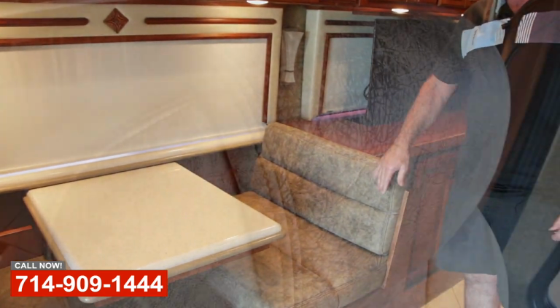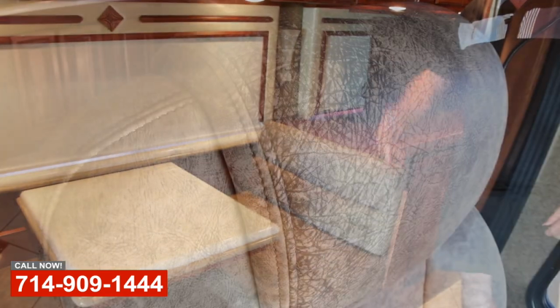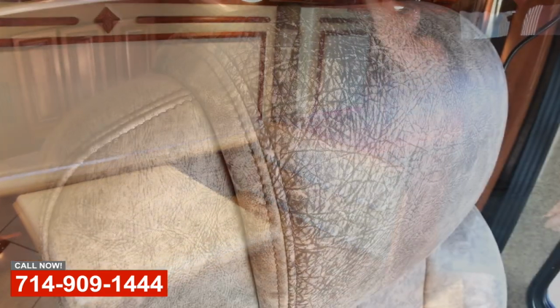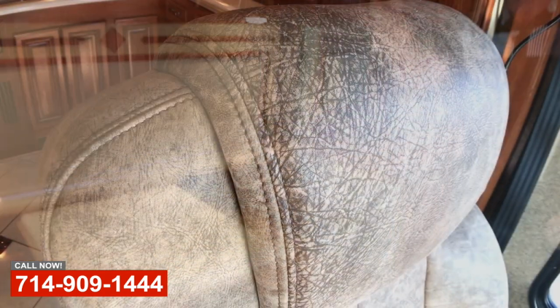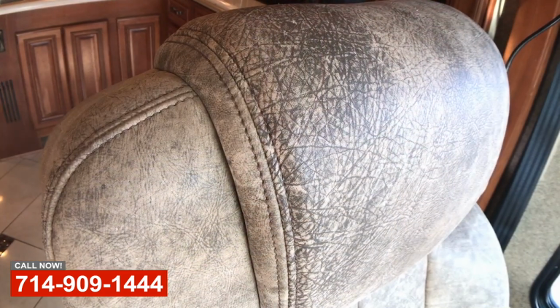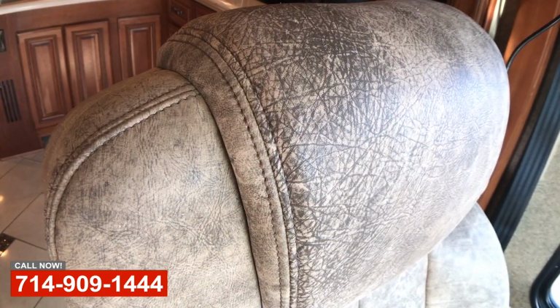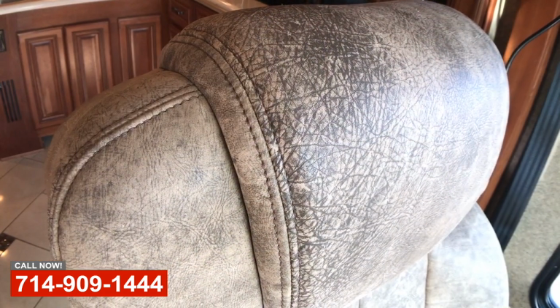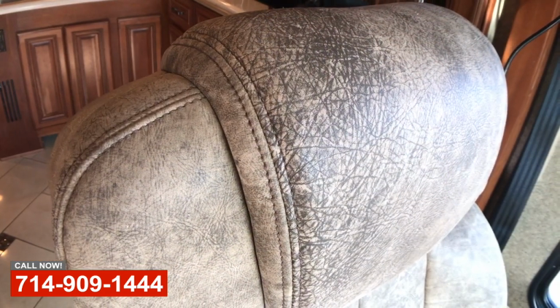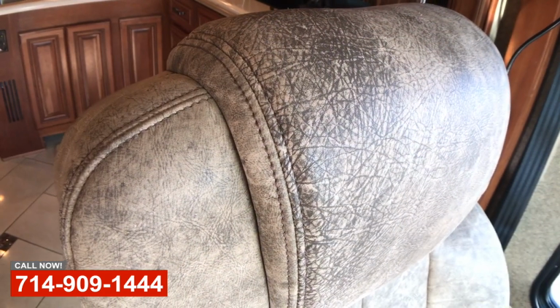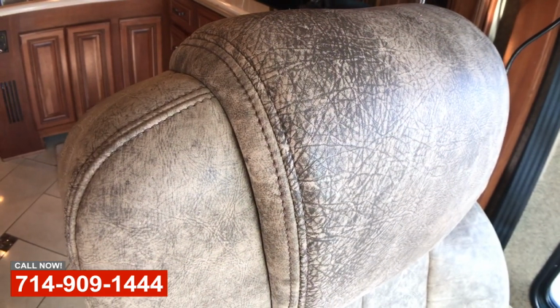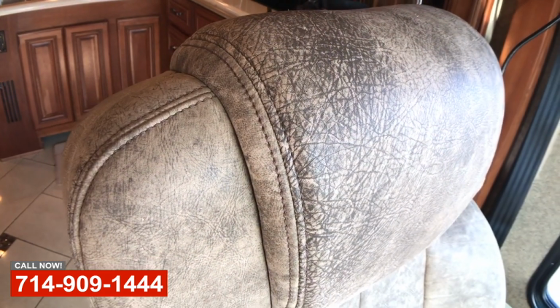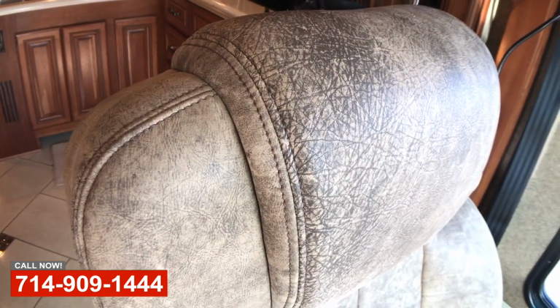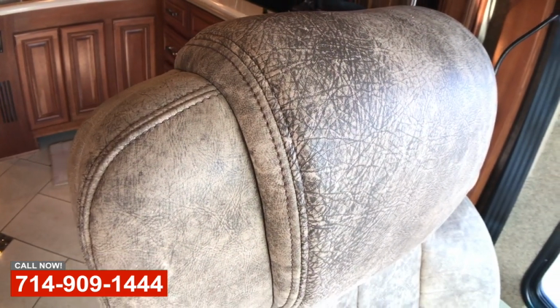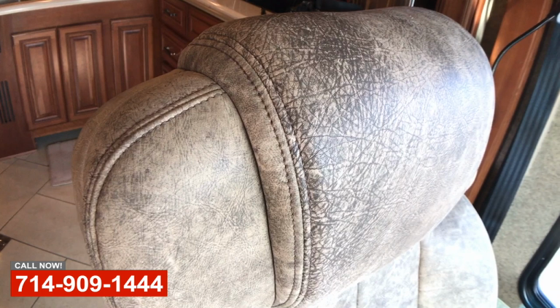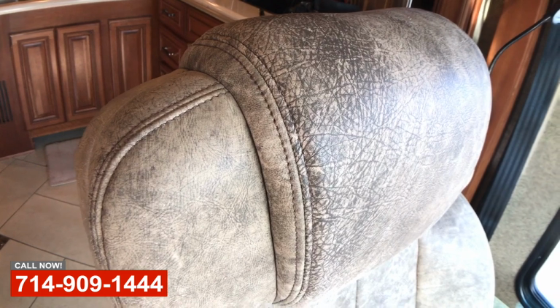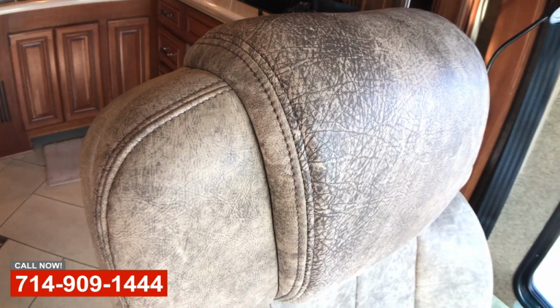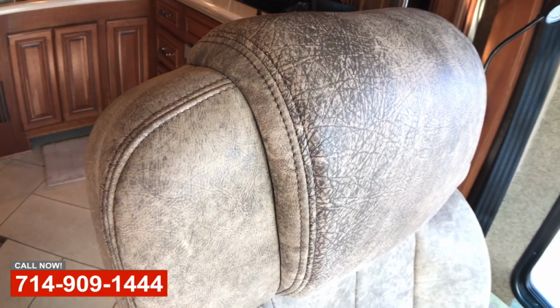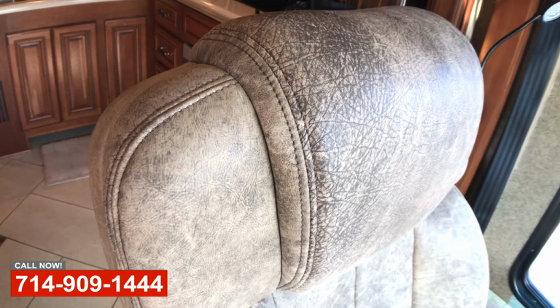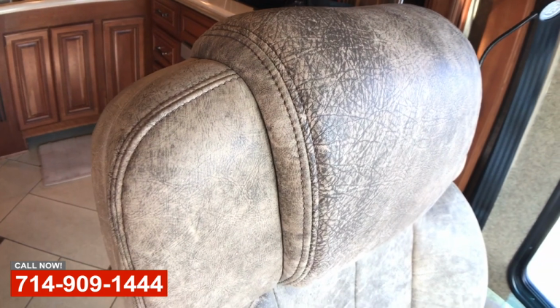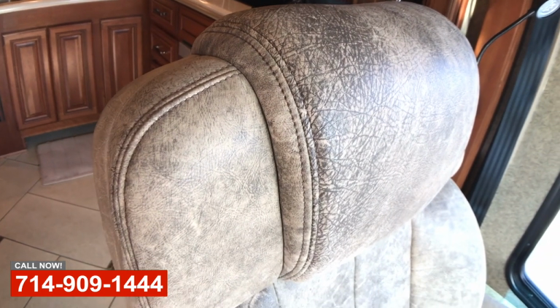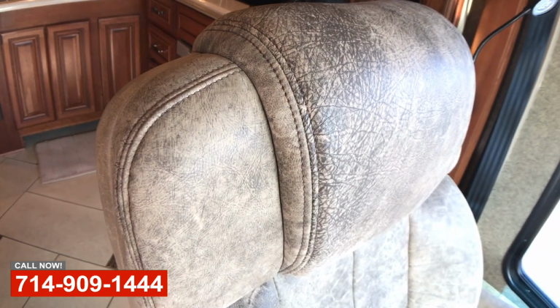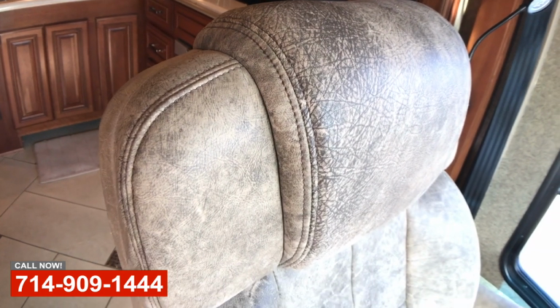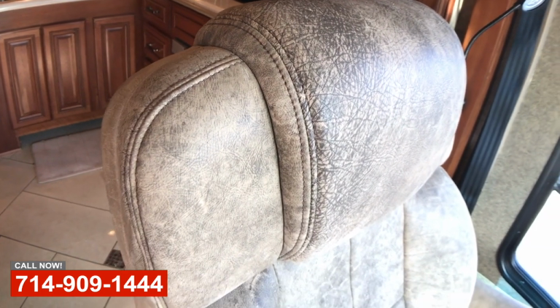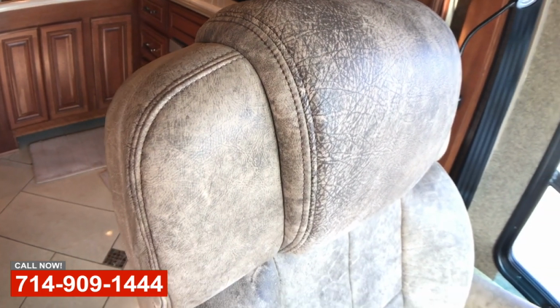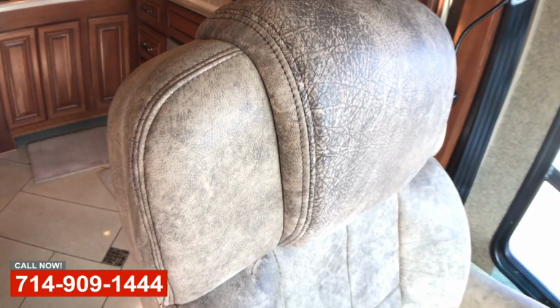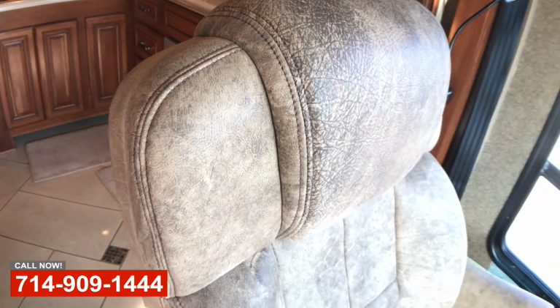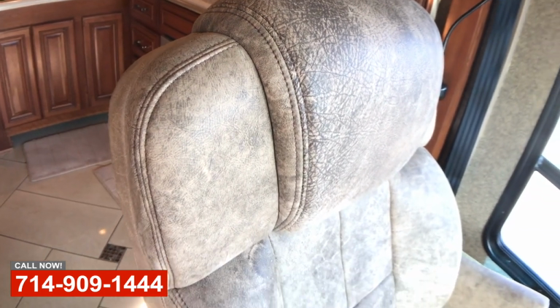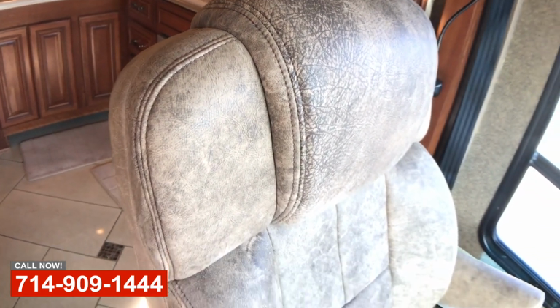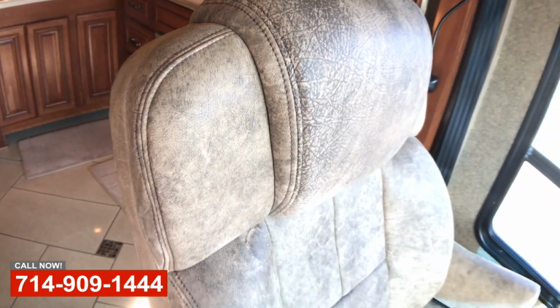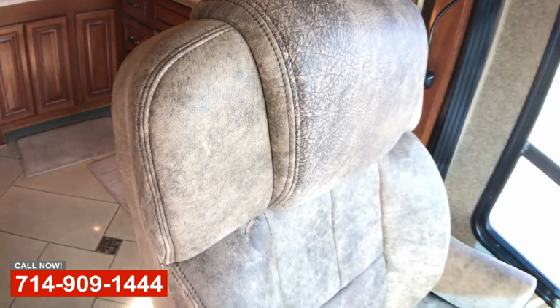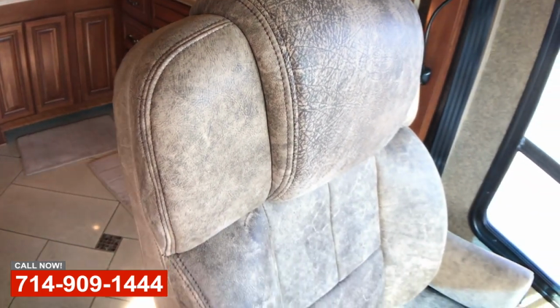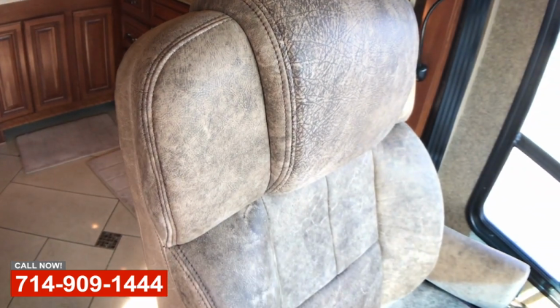Also did the front driver seats for the customer as well. So they were real happy with it. So now they're back.